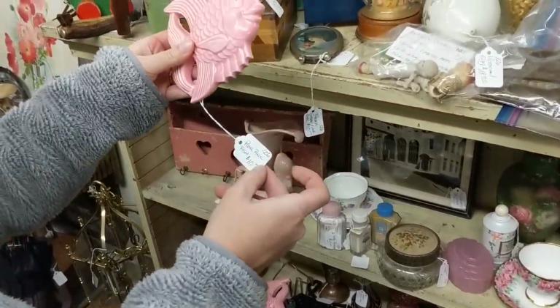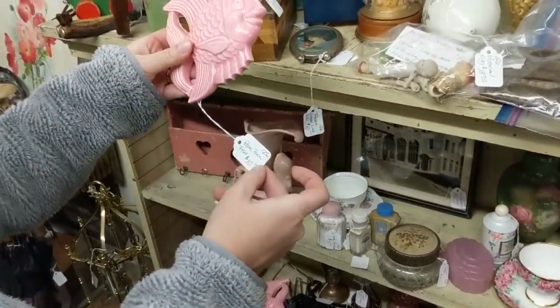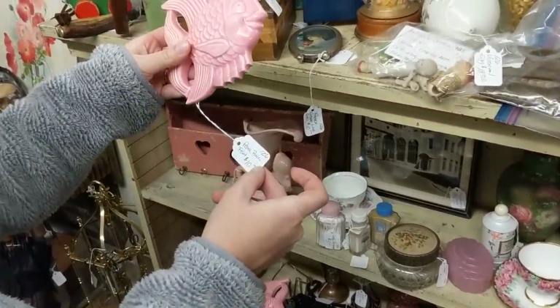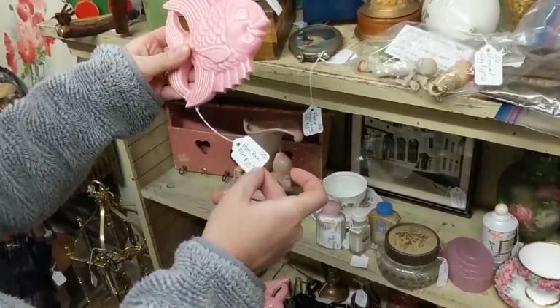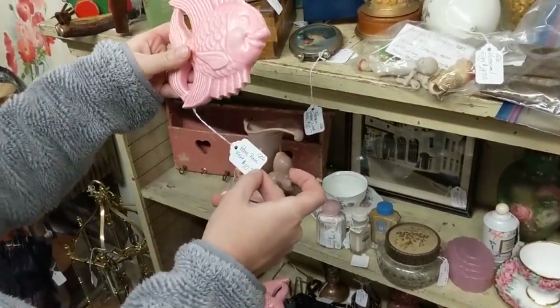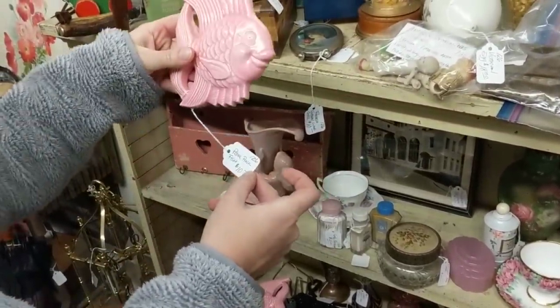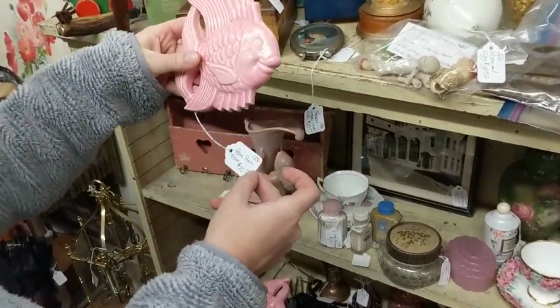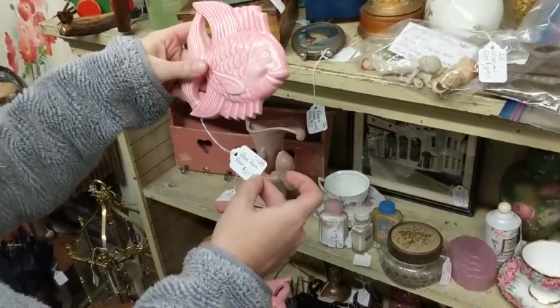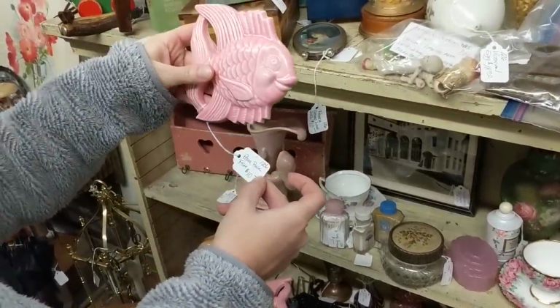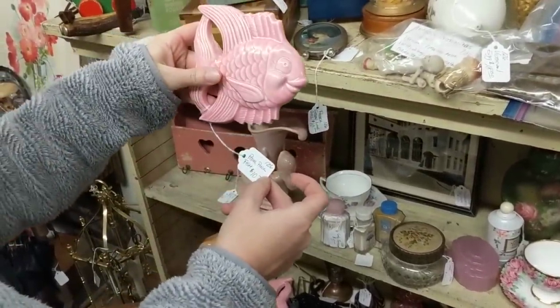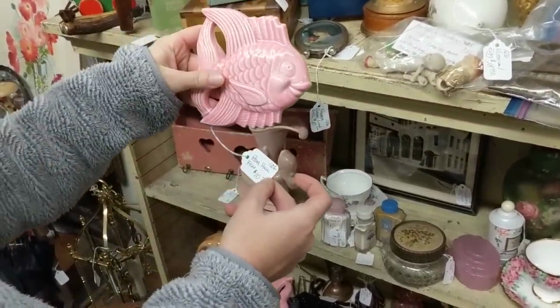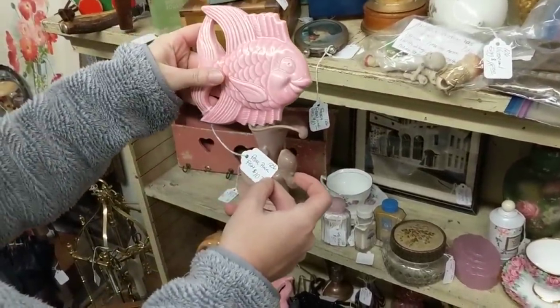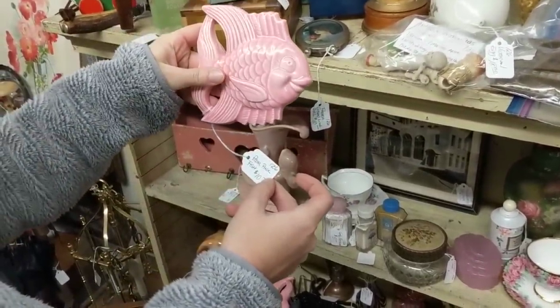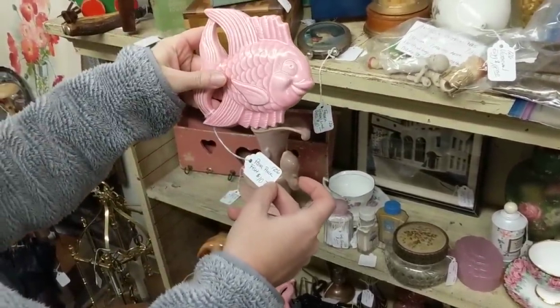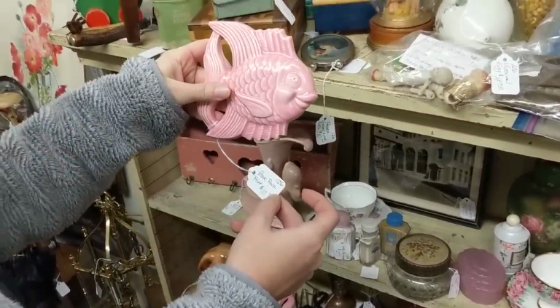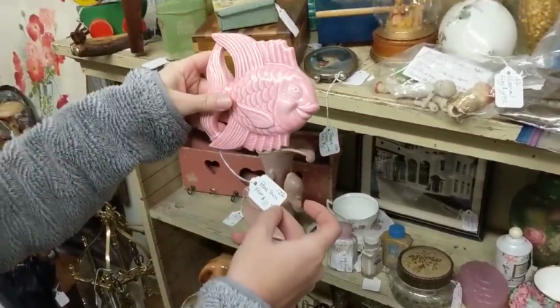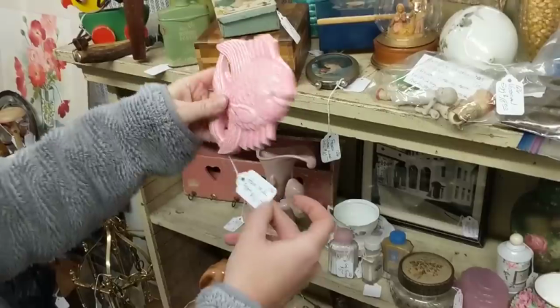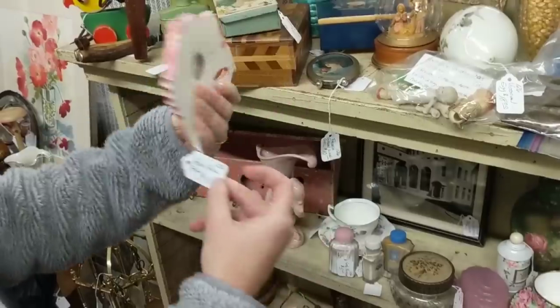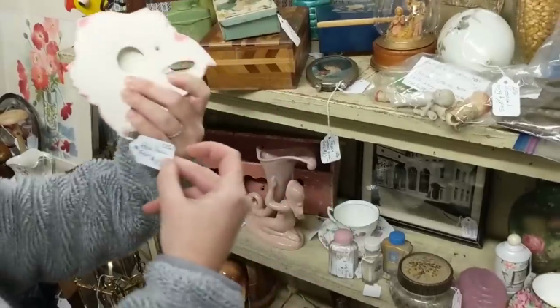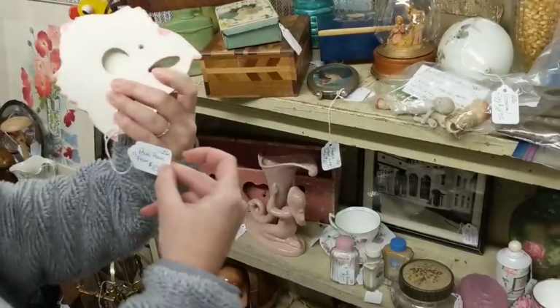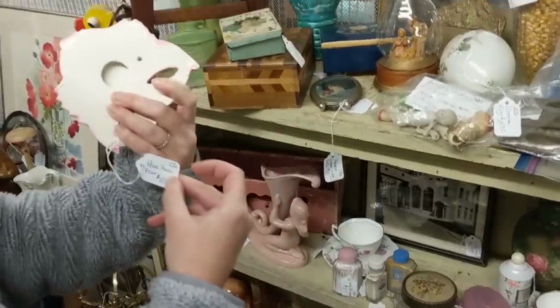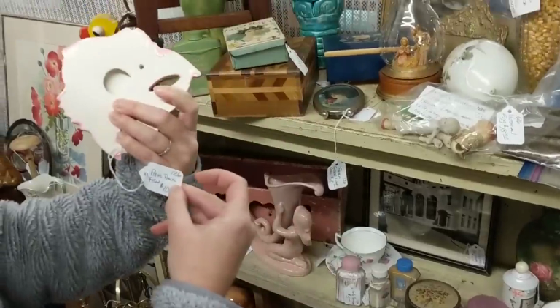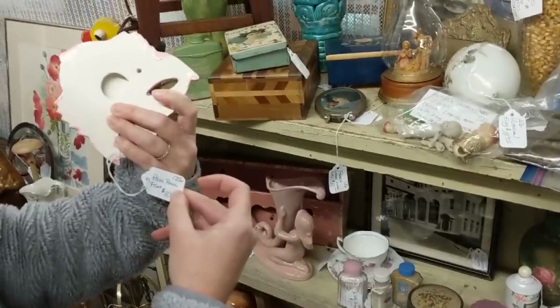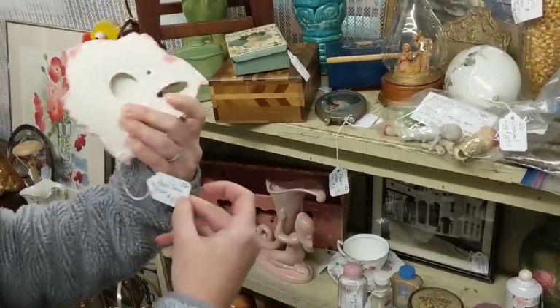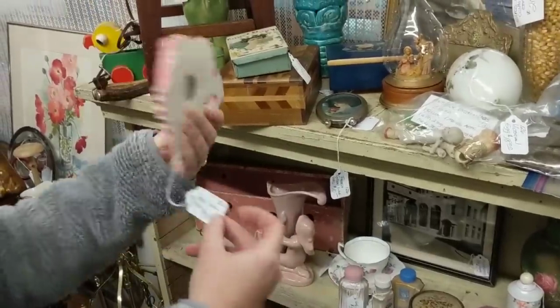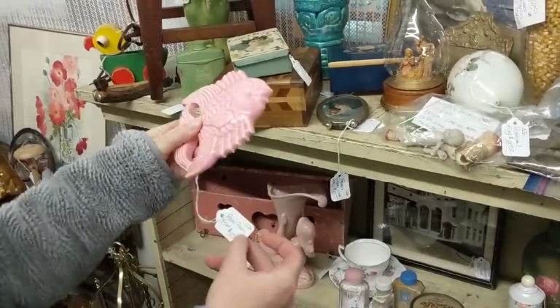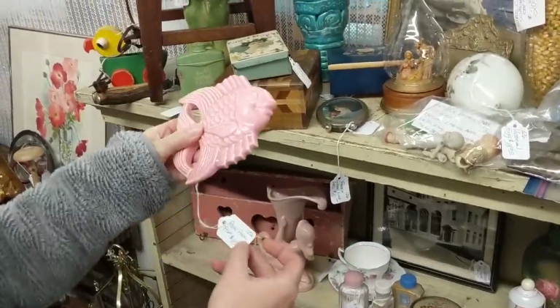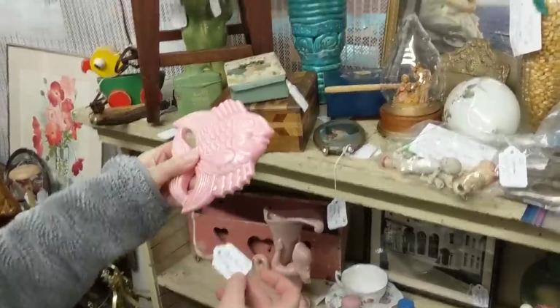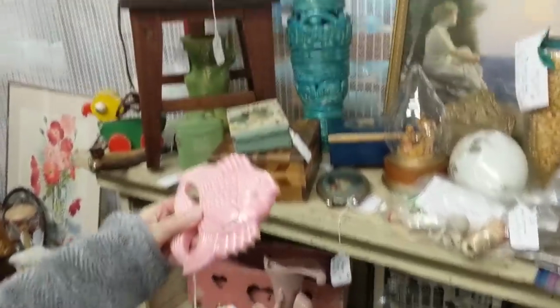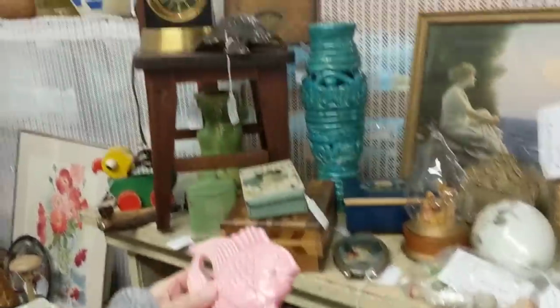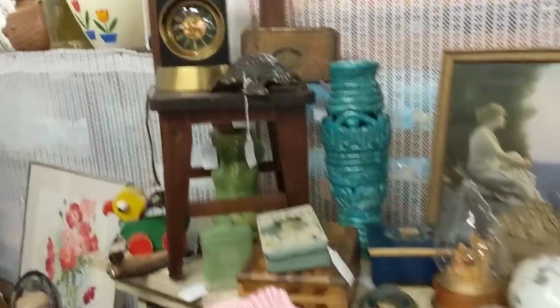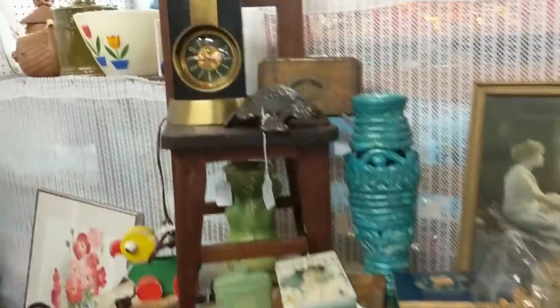Ceramic fish — $10 per fish. $10 each — perfect!